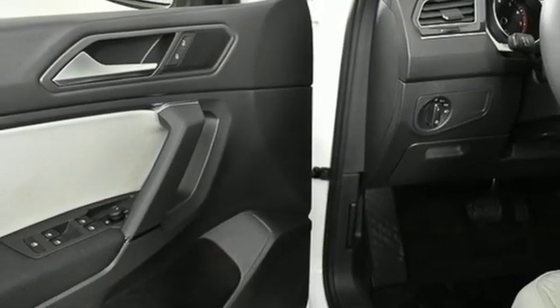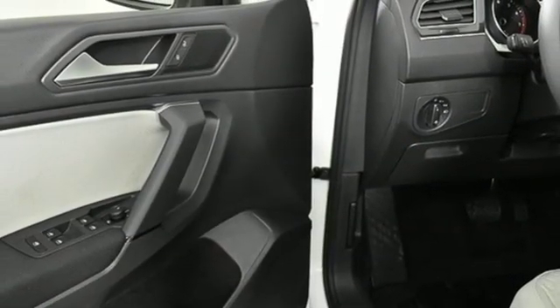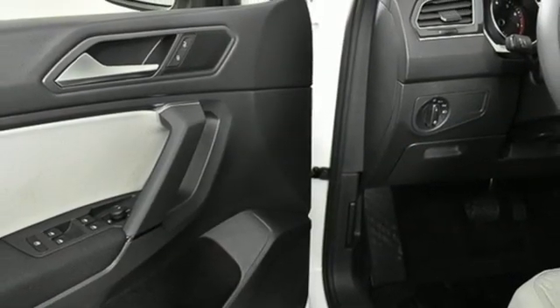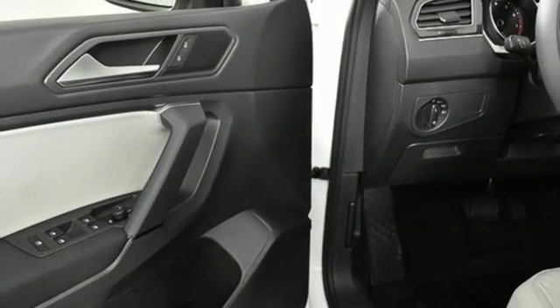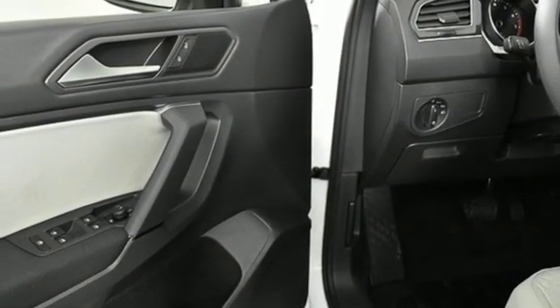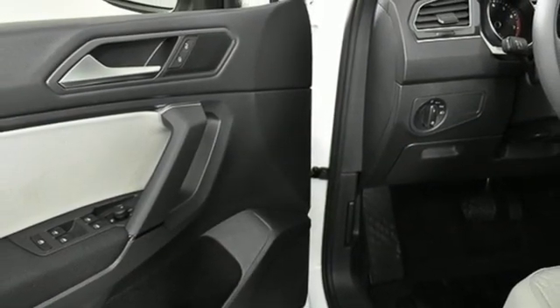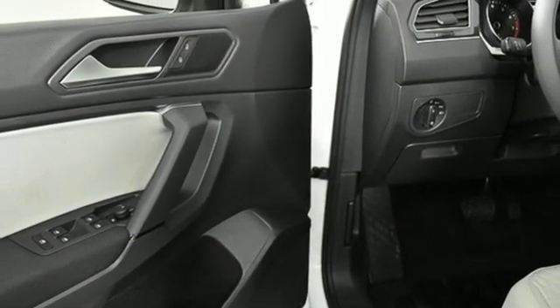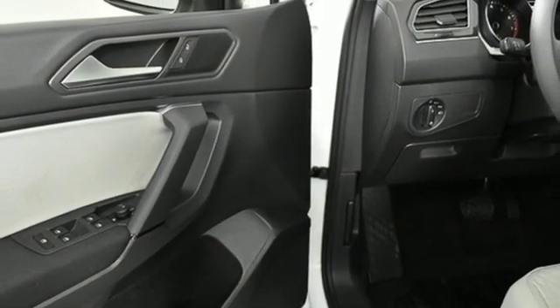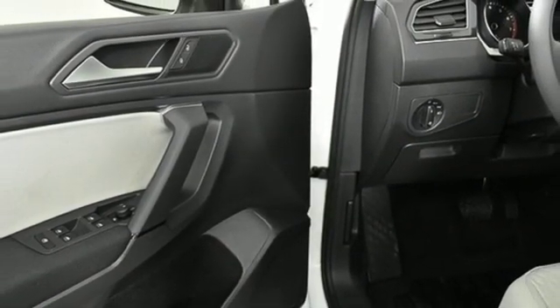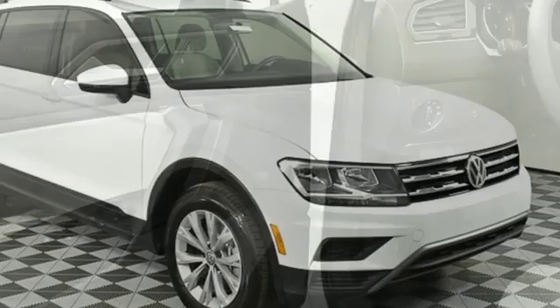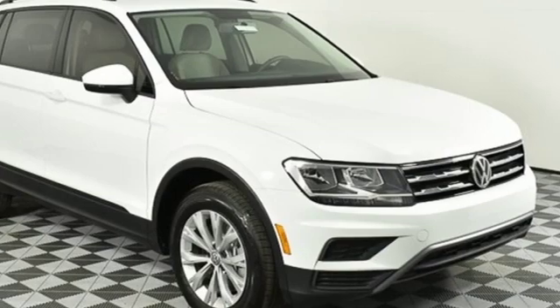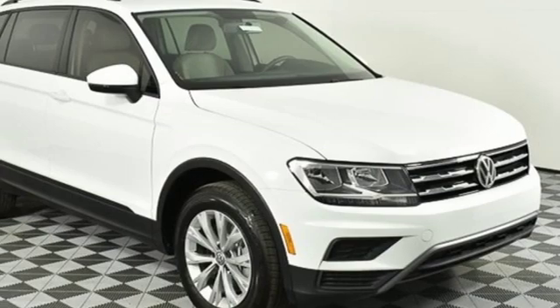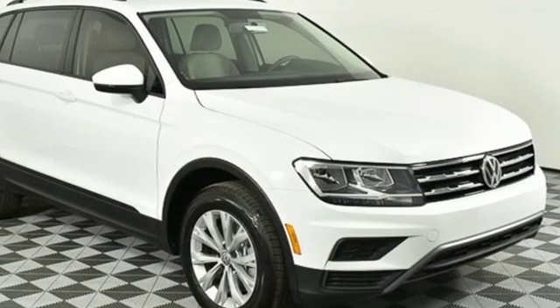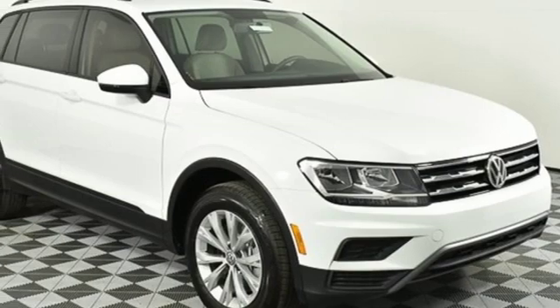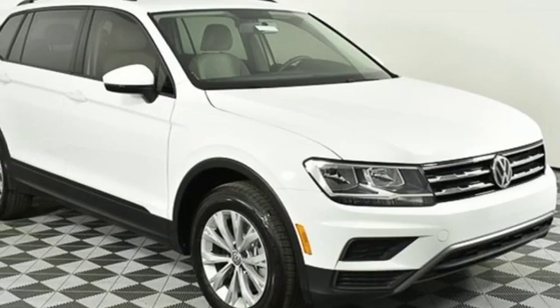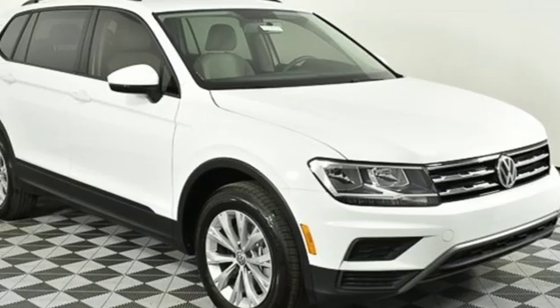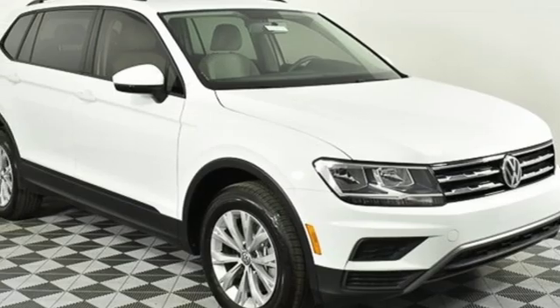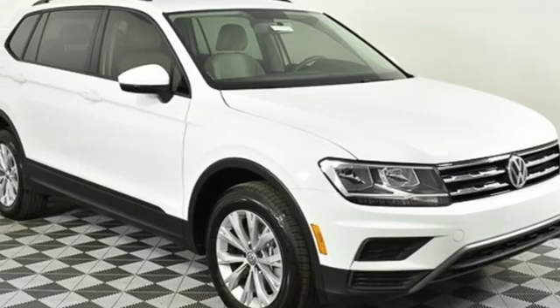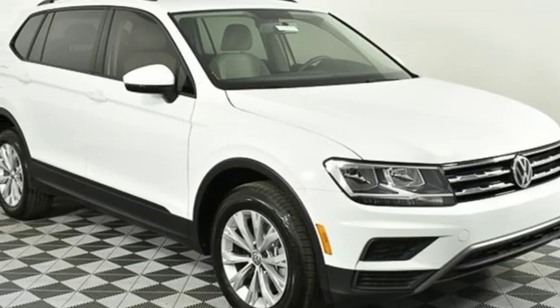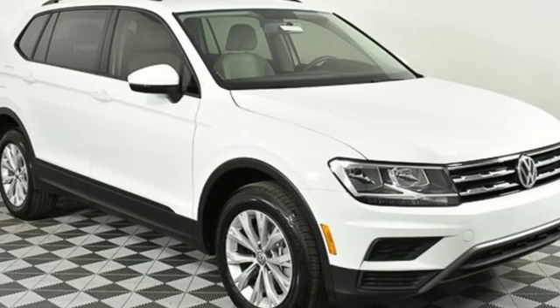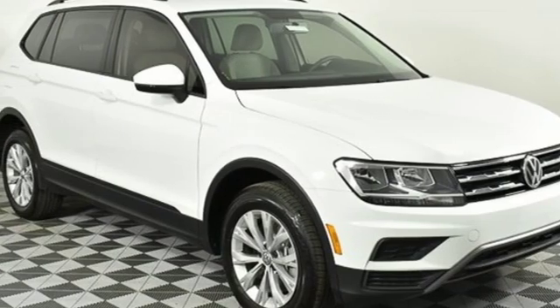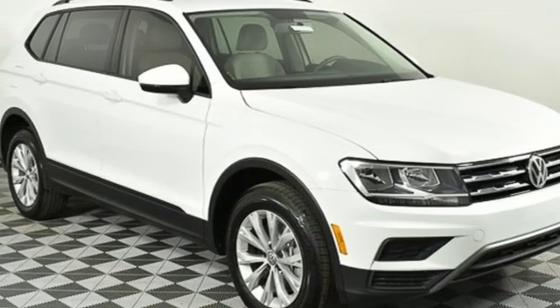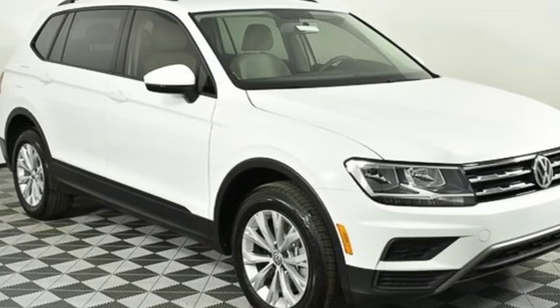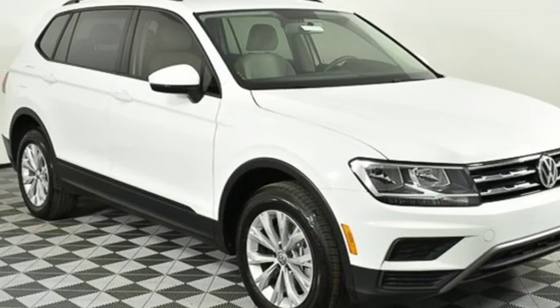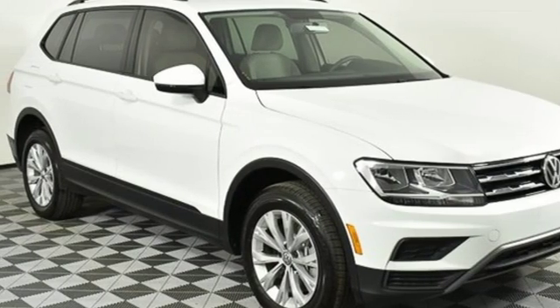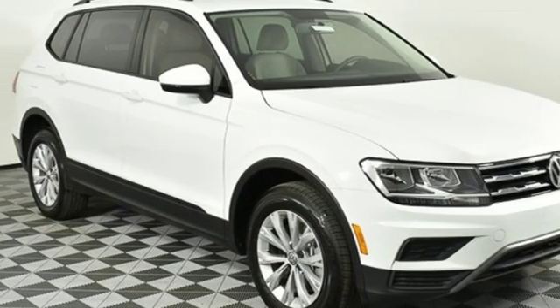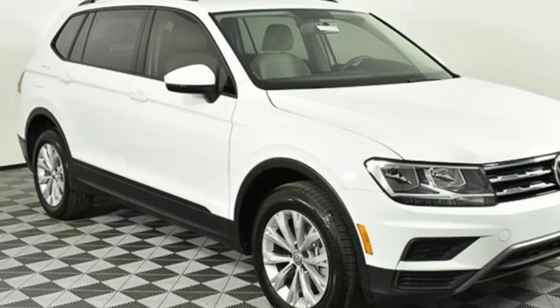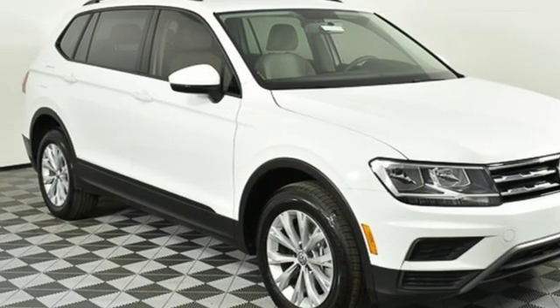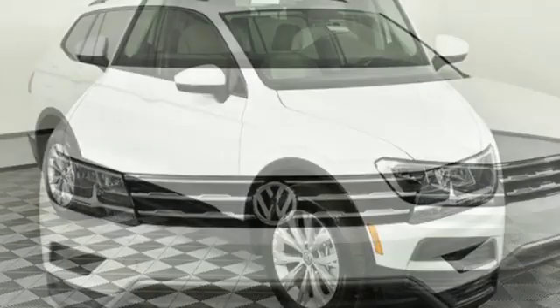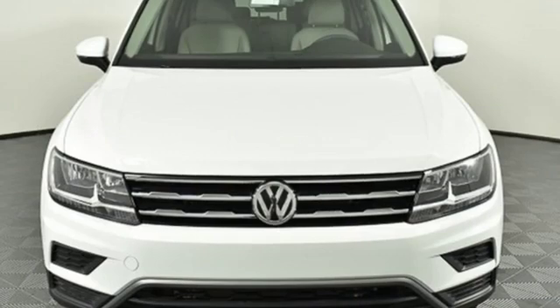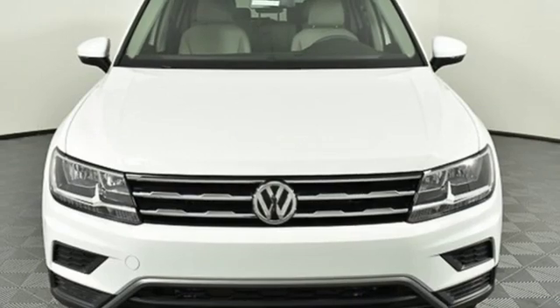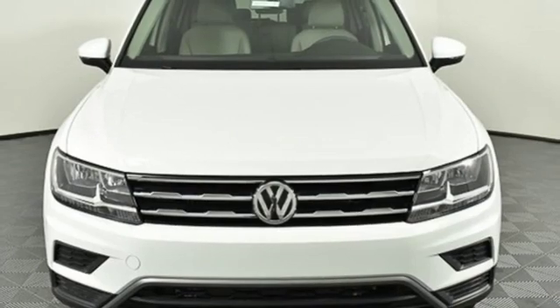Aluminum wheels, smartphone wireless charging, and power heated mirrors. Enjoy every drive in a Volkswagen.